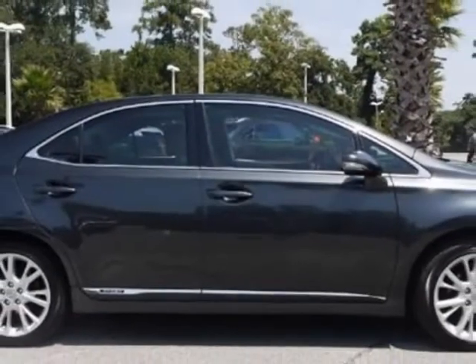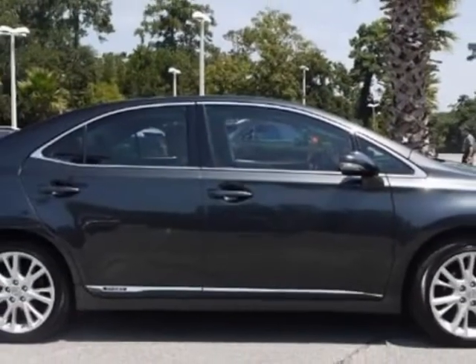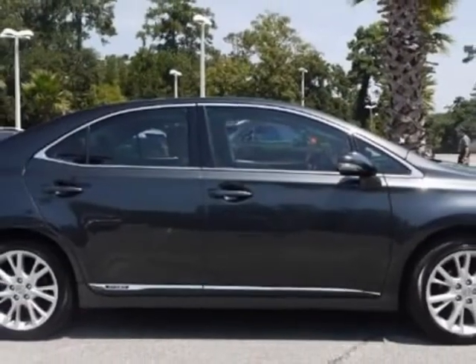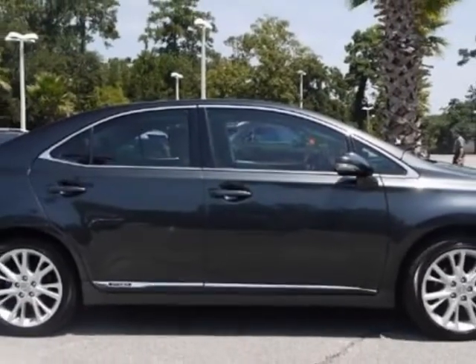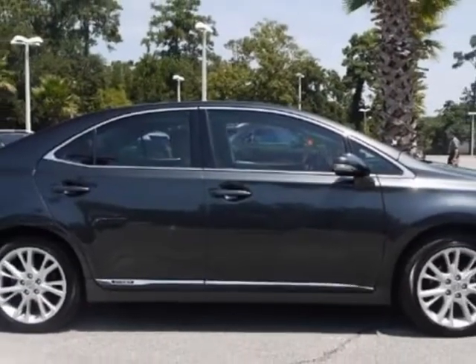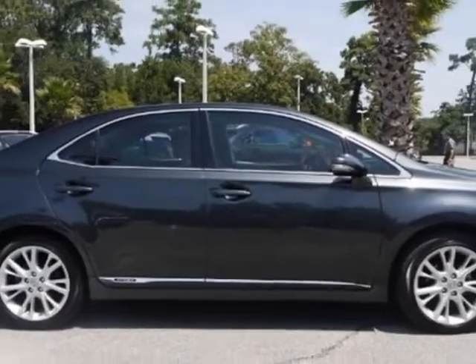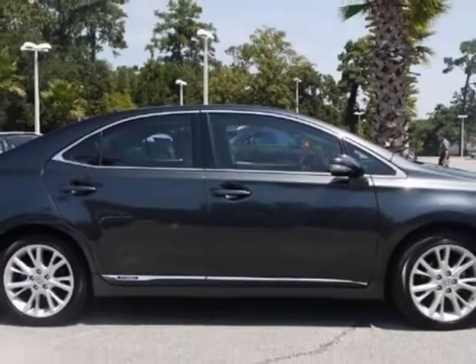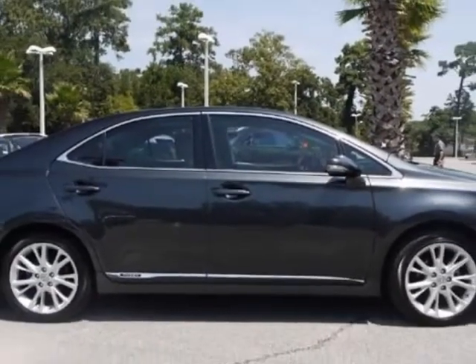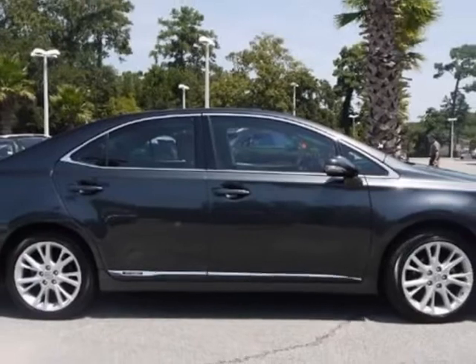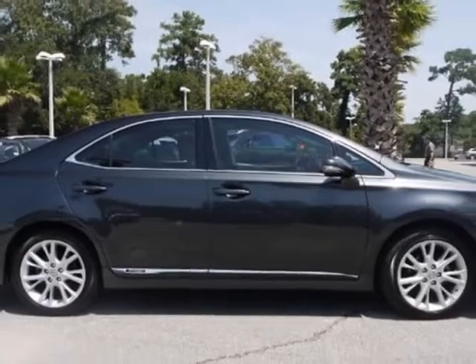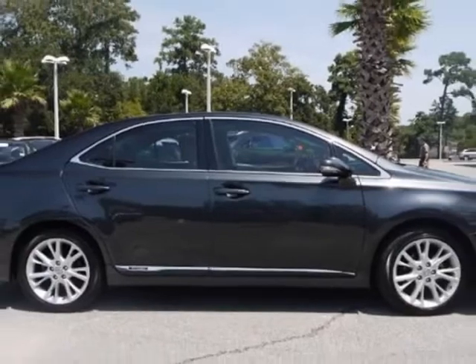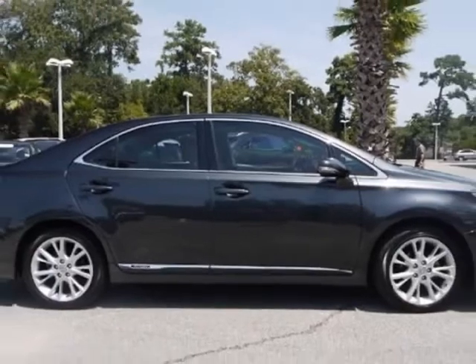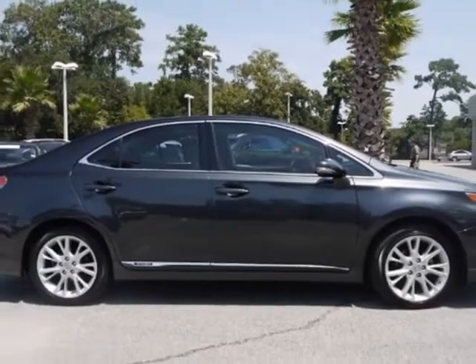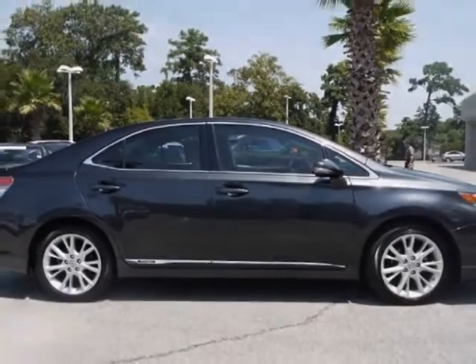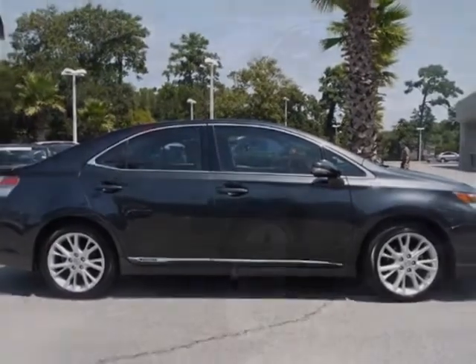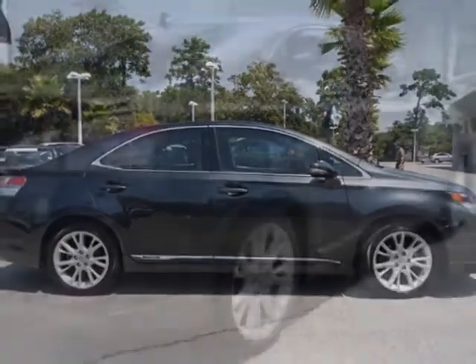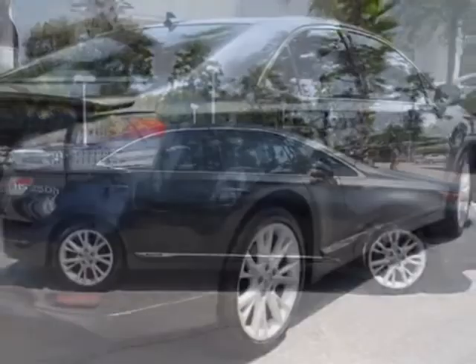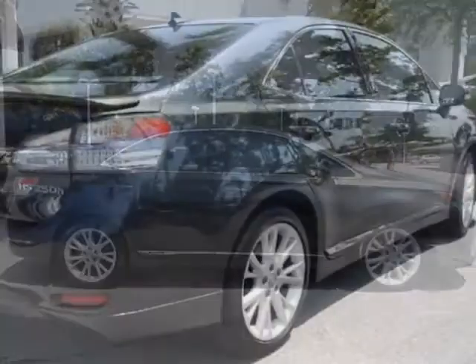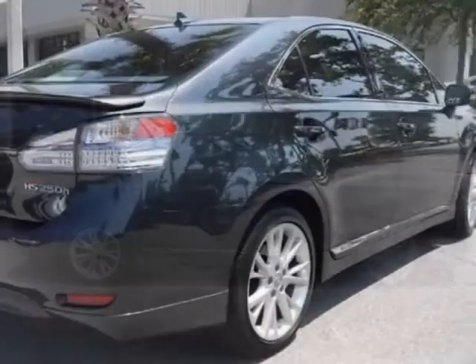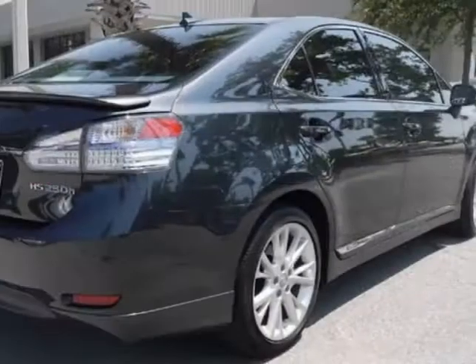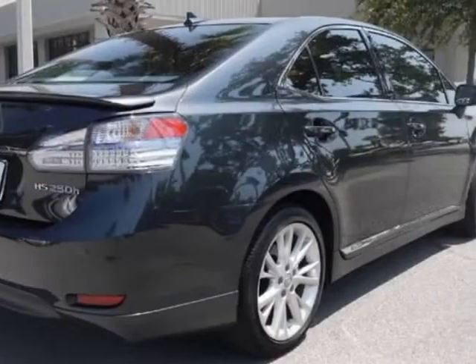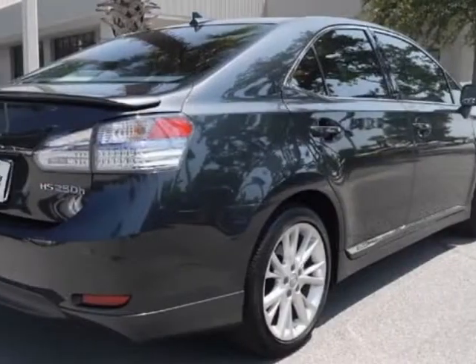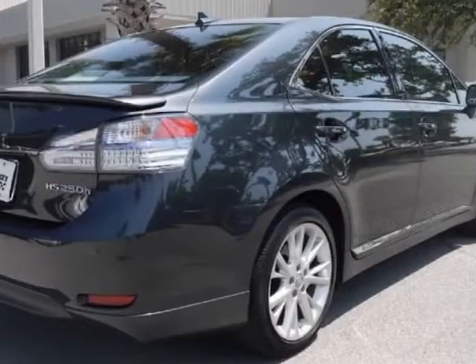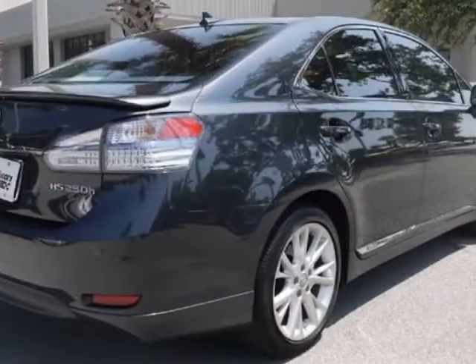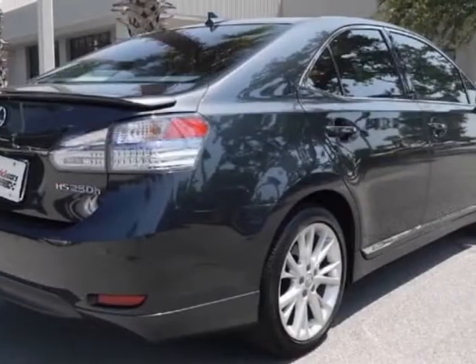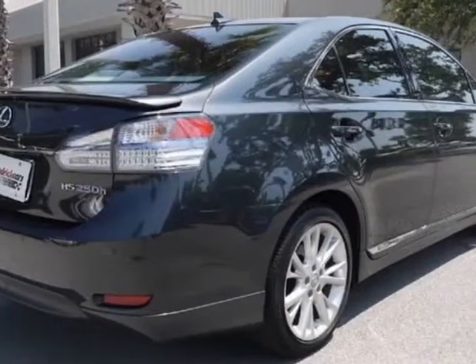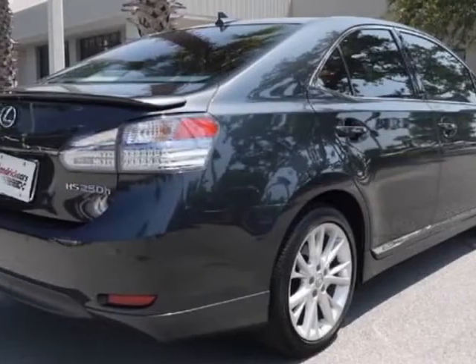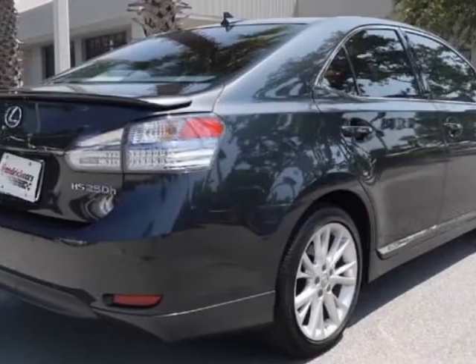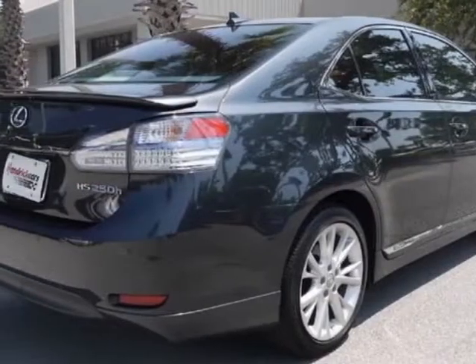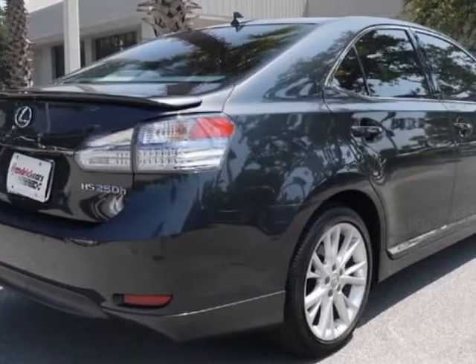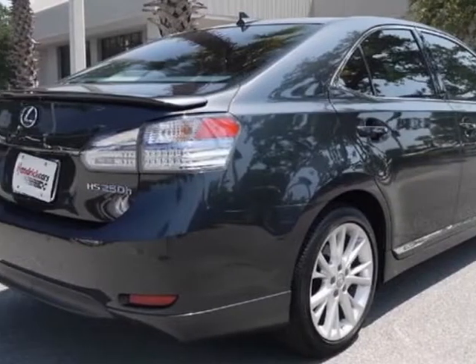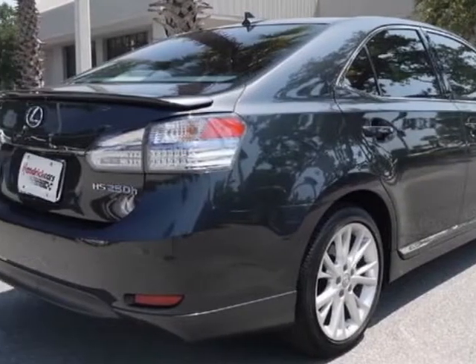This vehicle gets an estimated 35 miles per gallon in the city, and an estimated 34 on the highway.